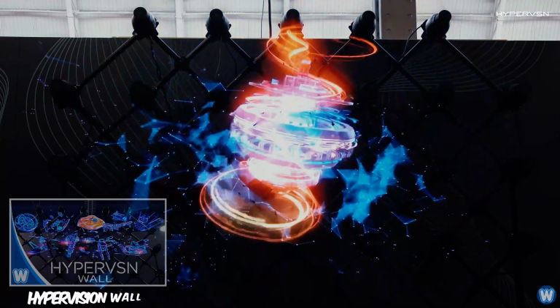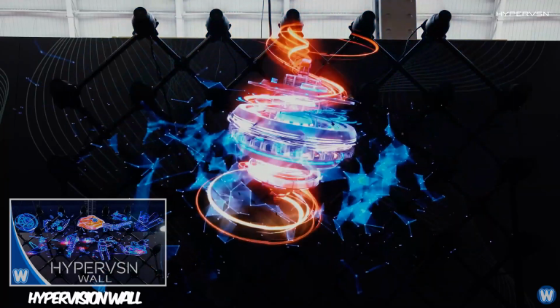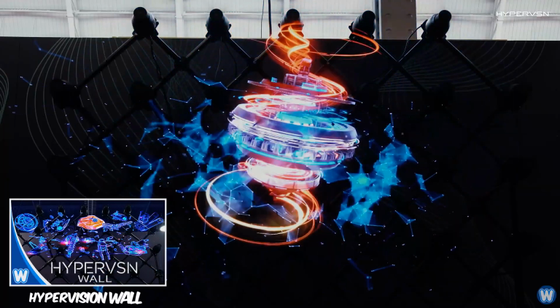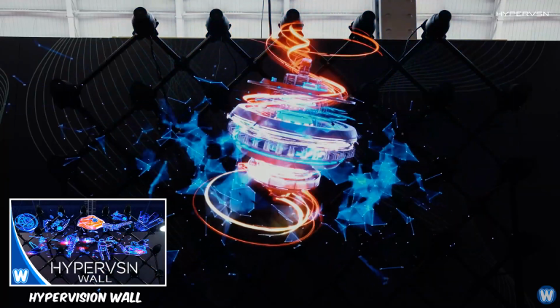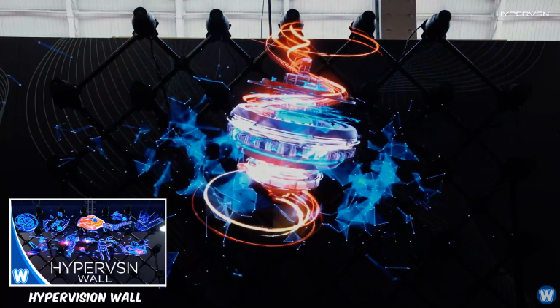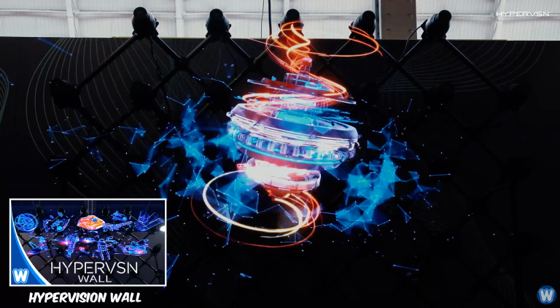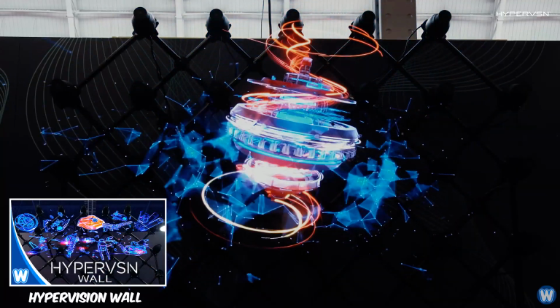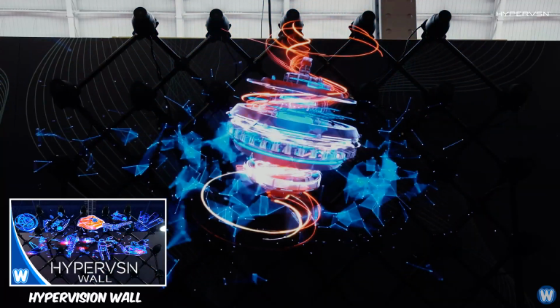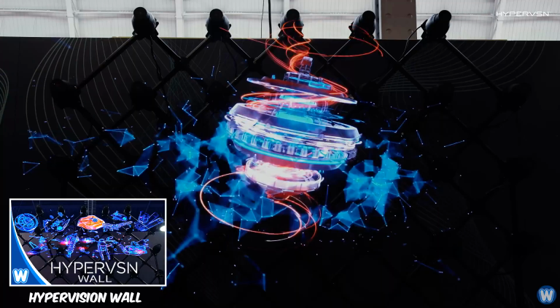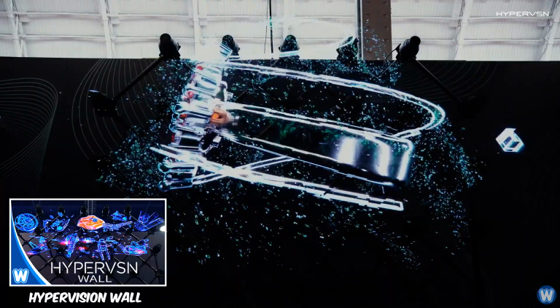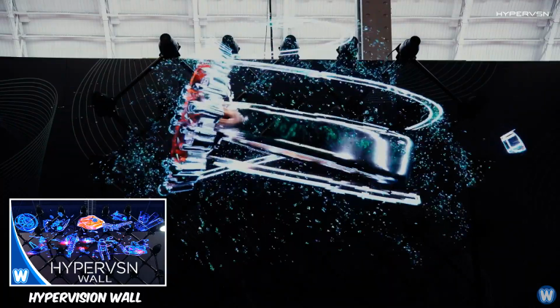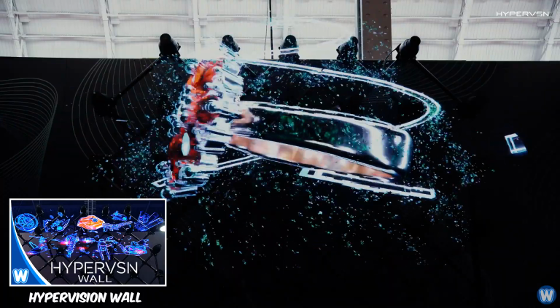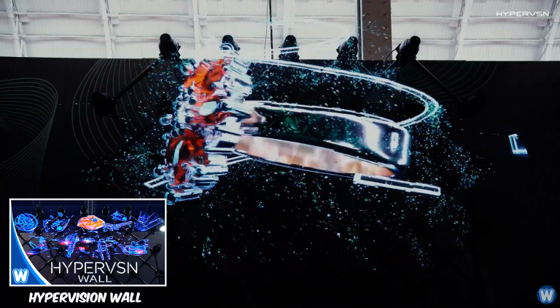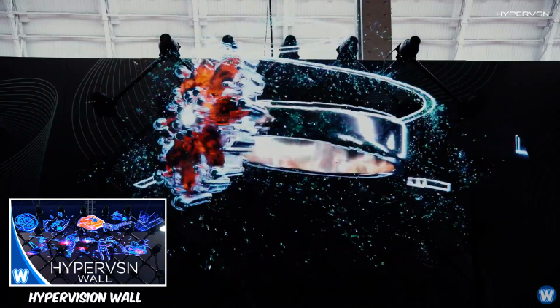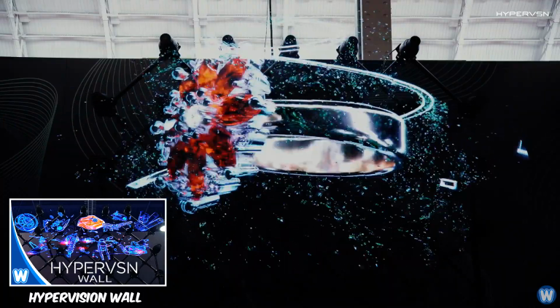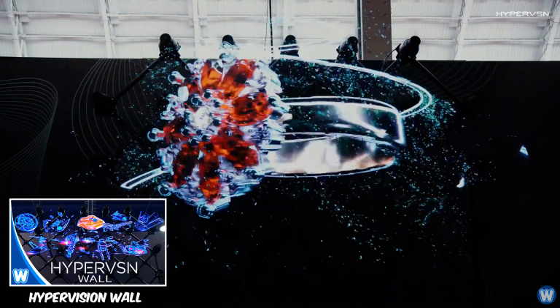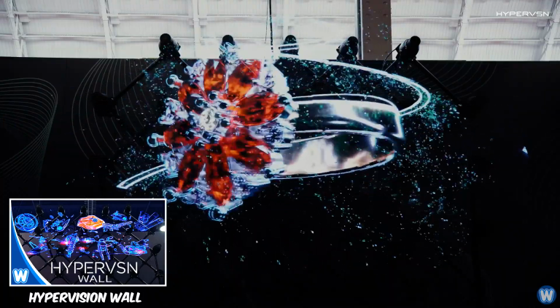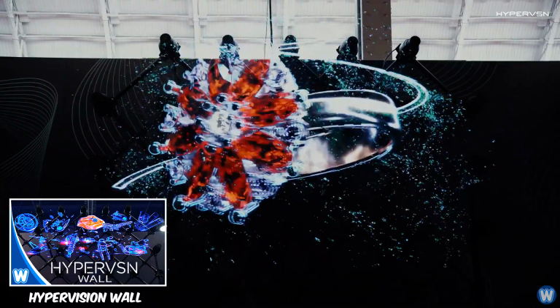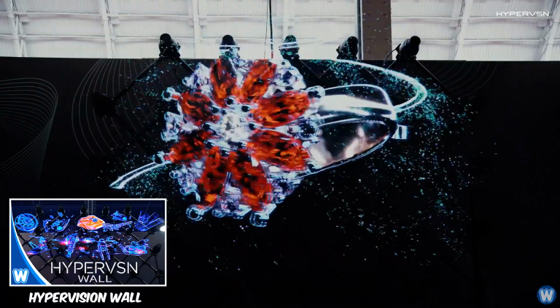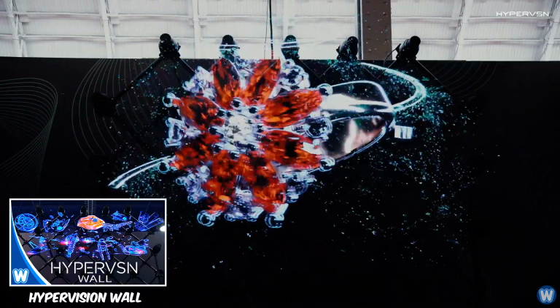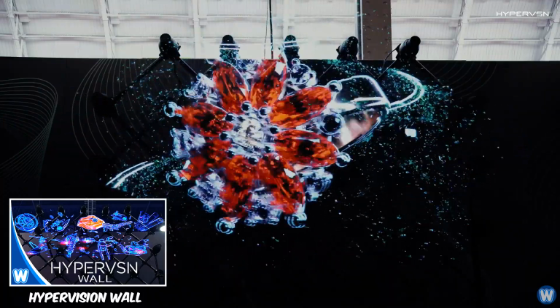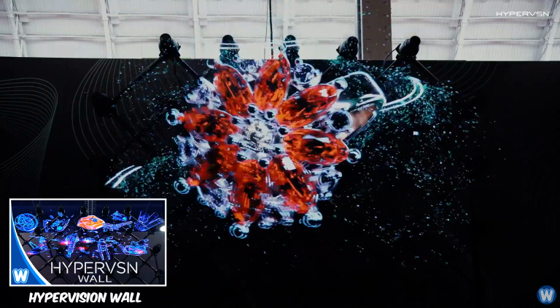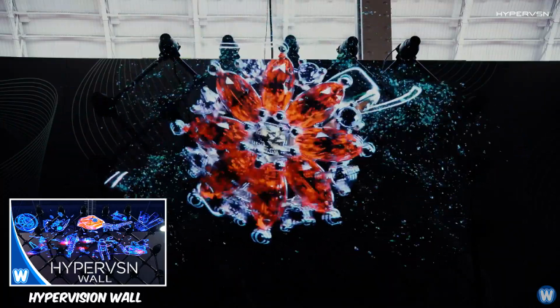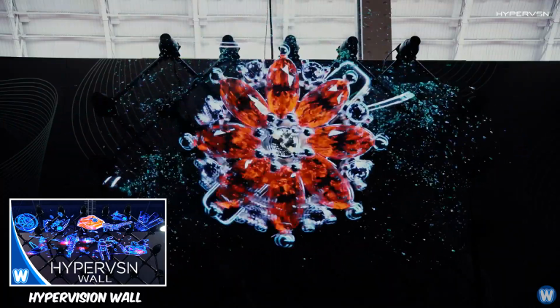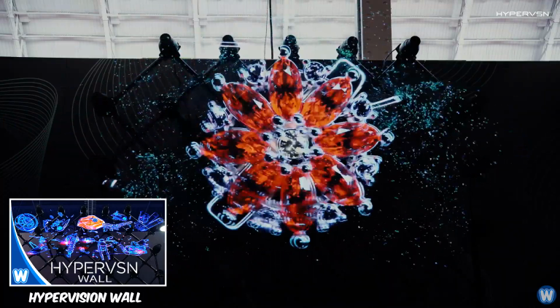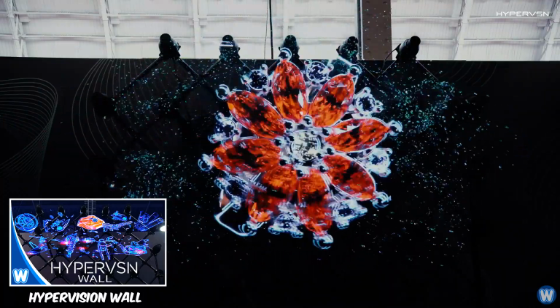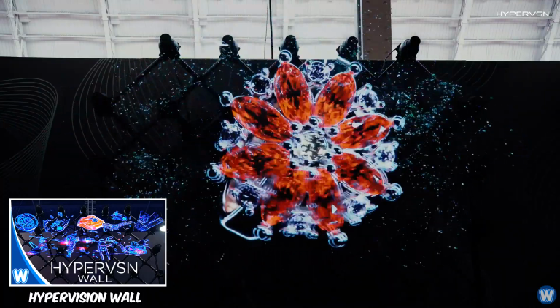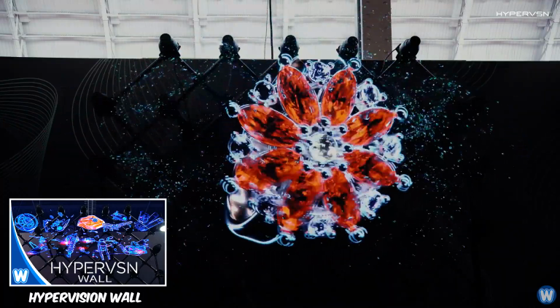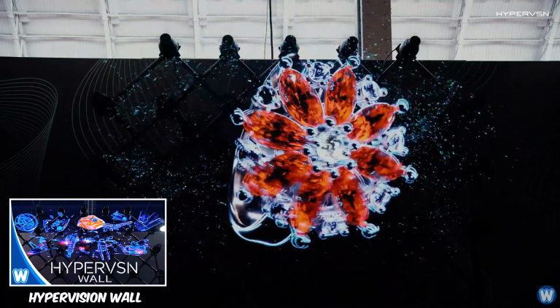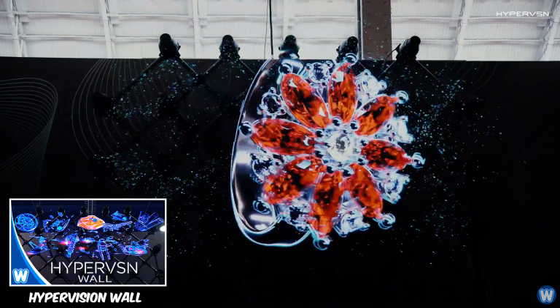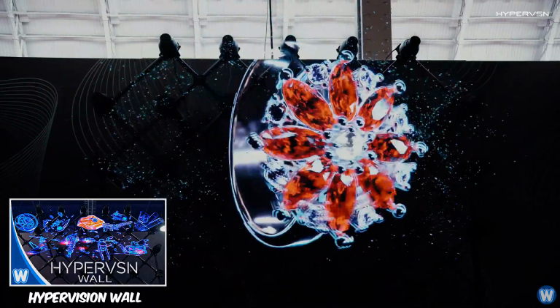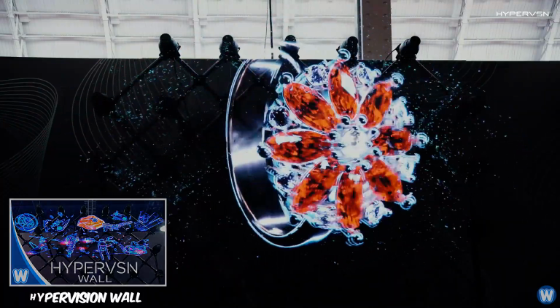This is the hypervision wall — the closest thing there is to Tony Stark's holographic technology.